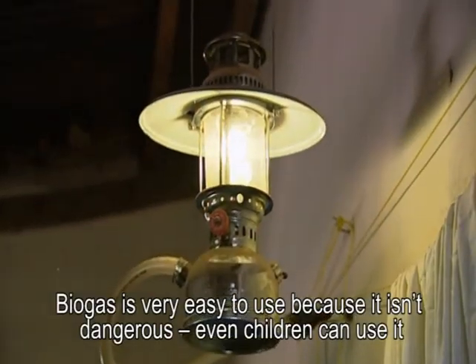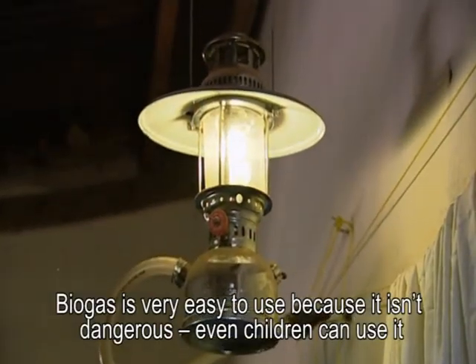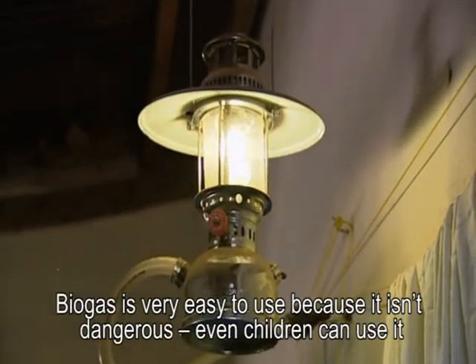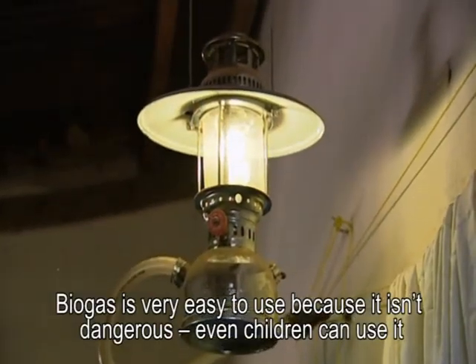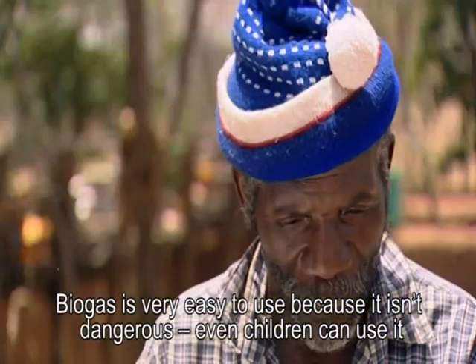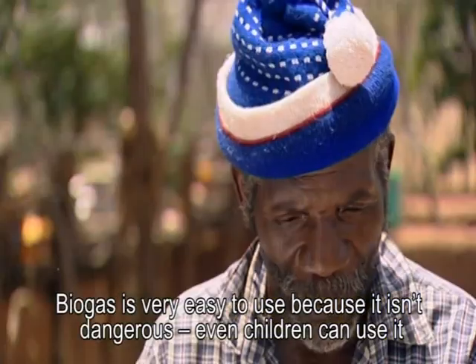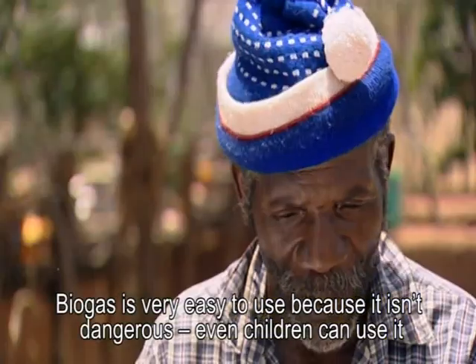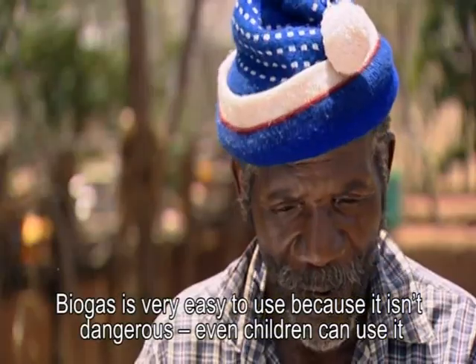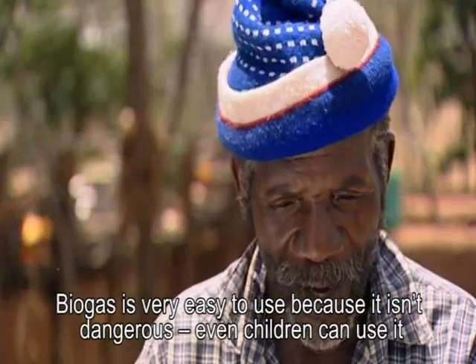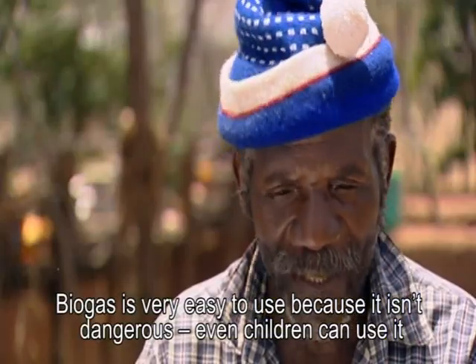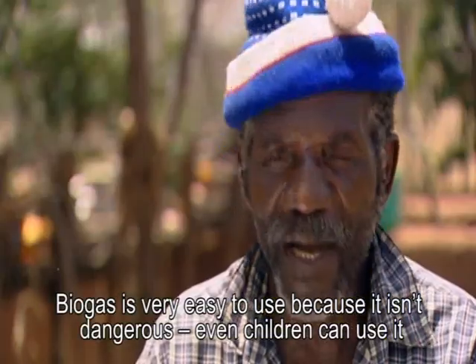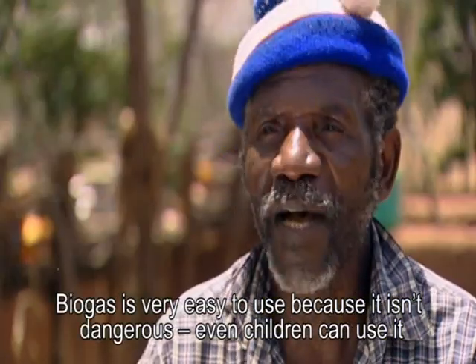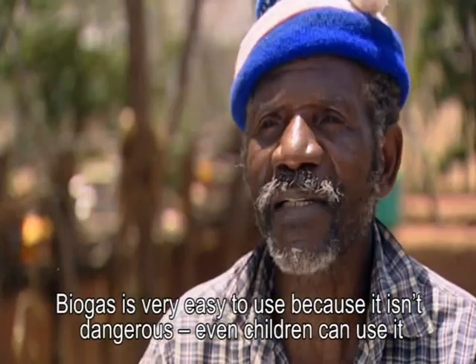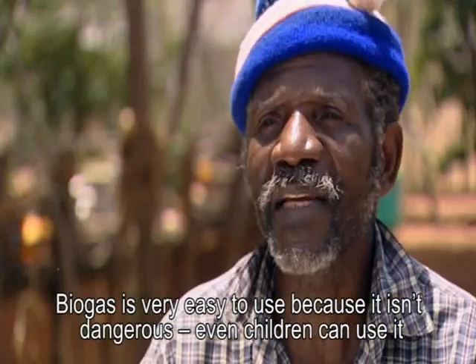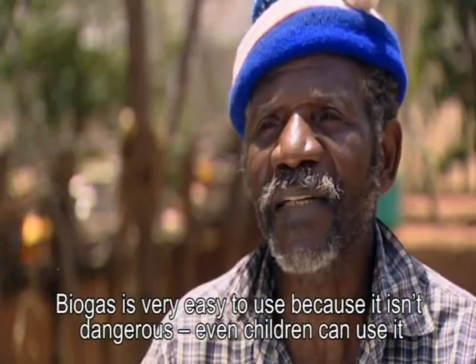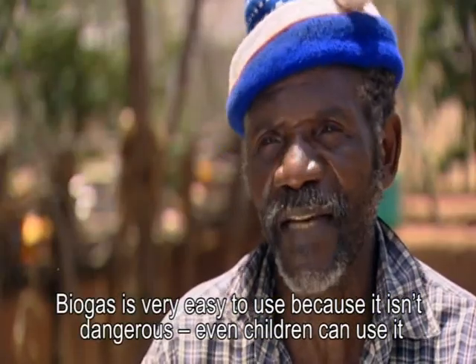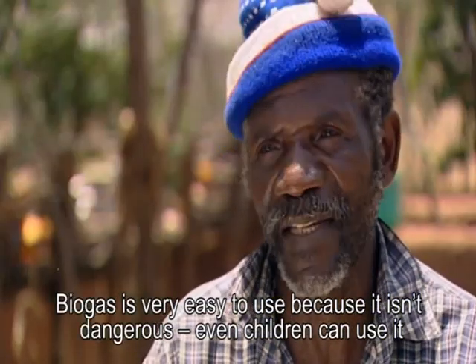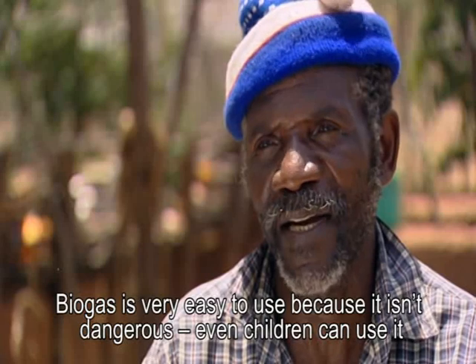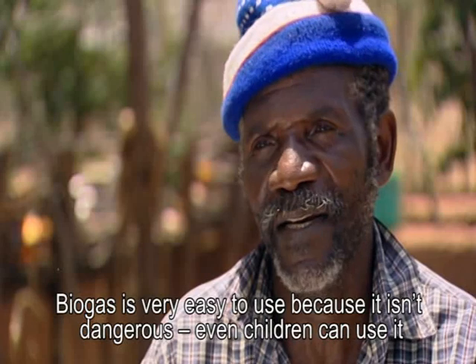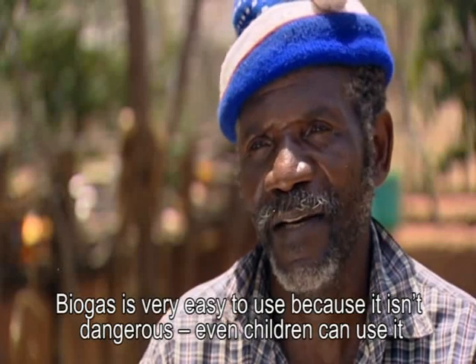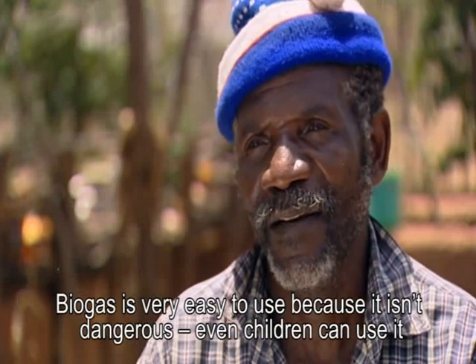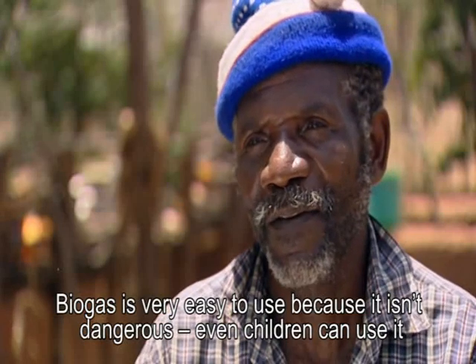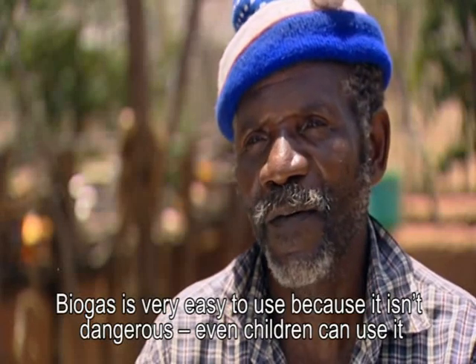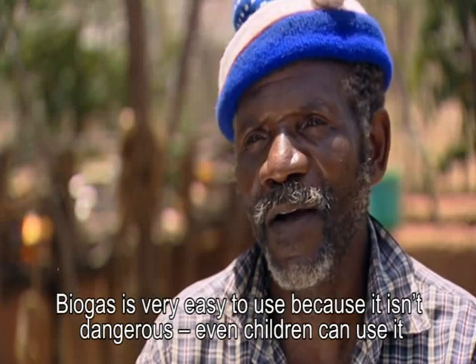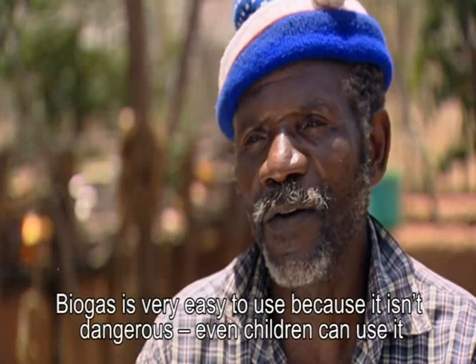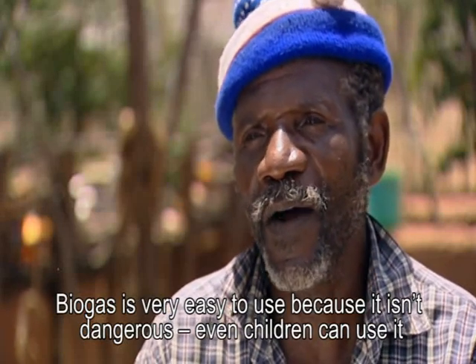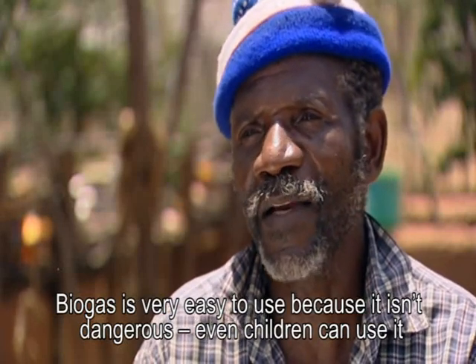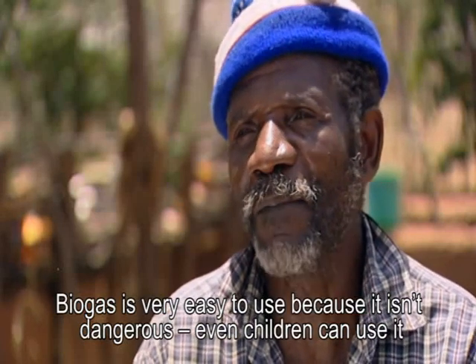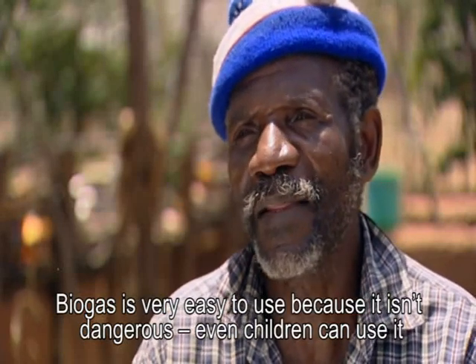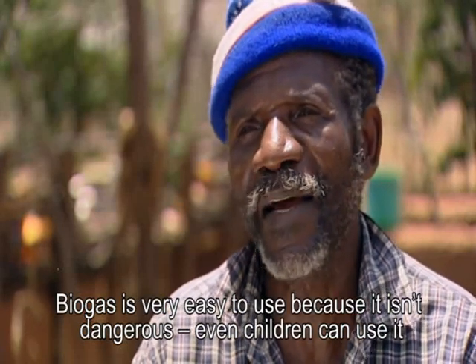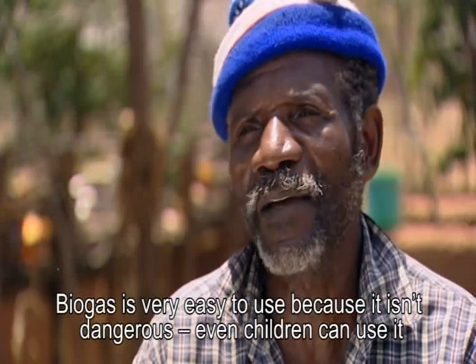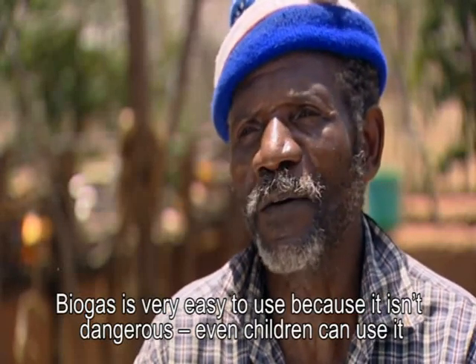Biogas is very easy to use. It isn't dangerous — even children can use it.